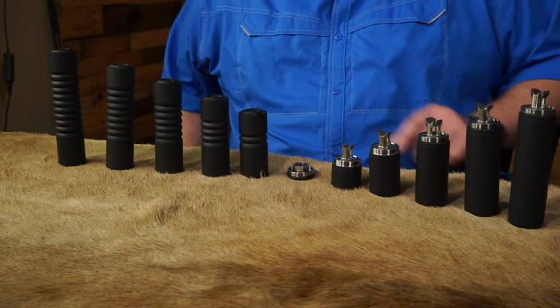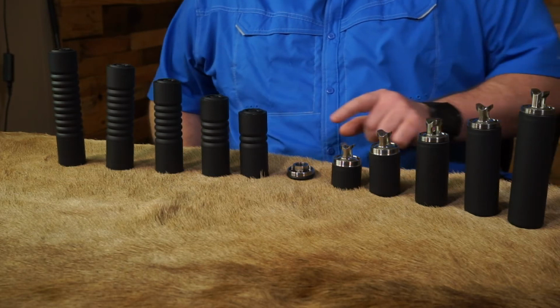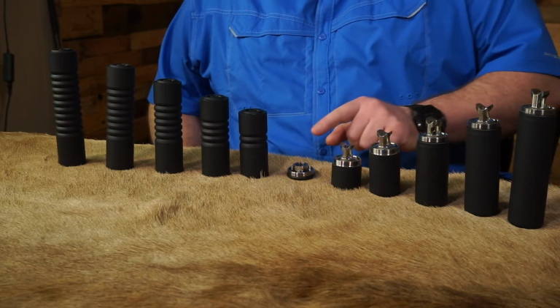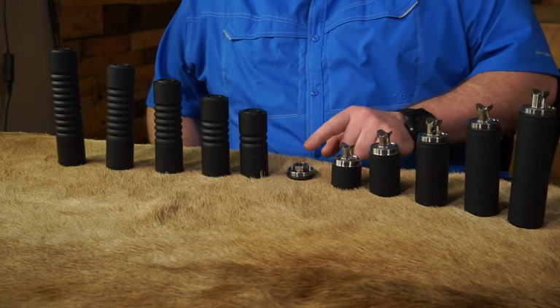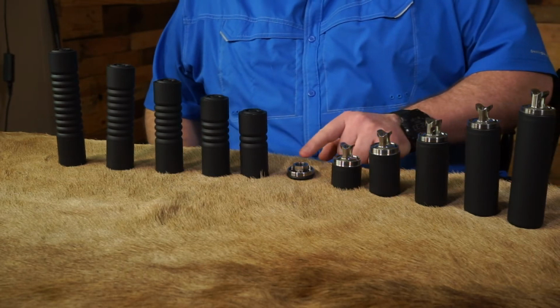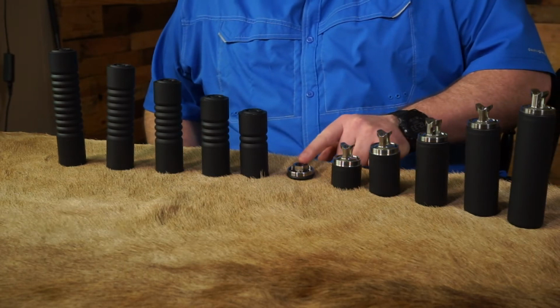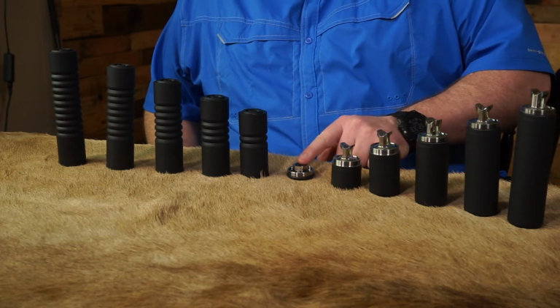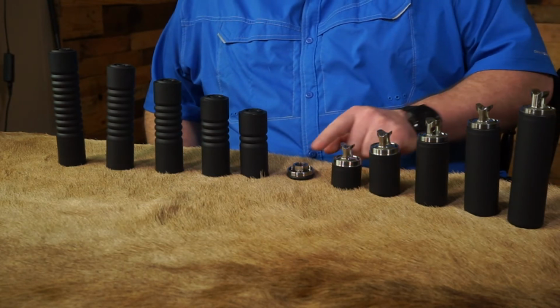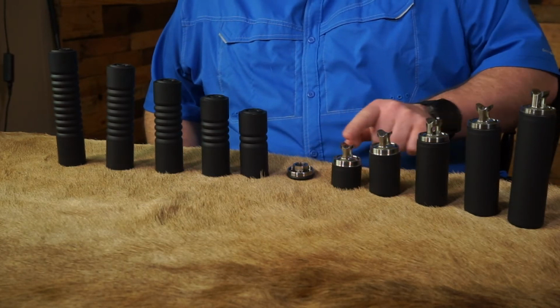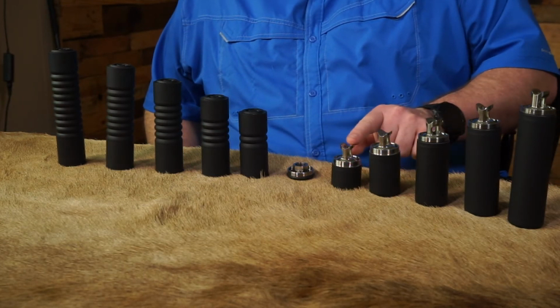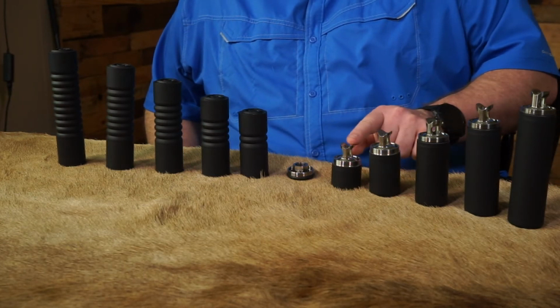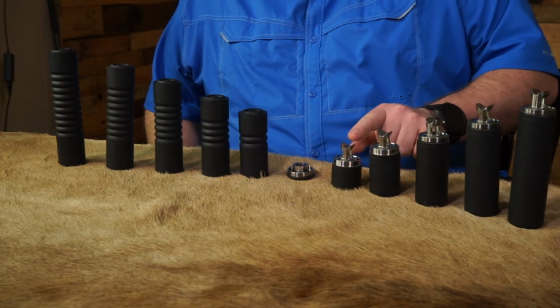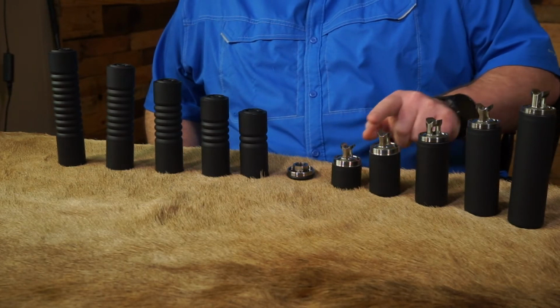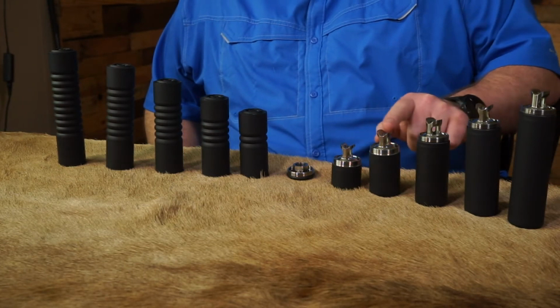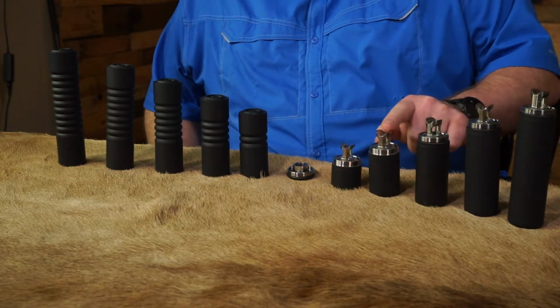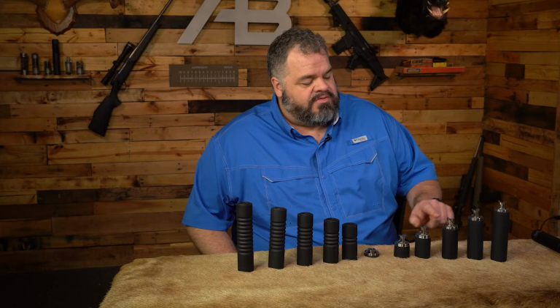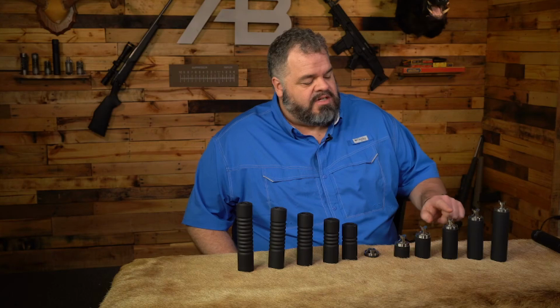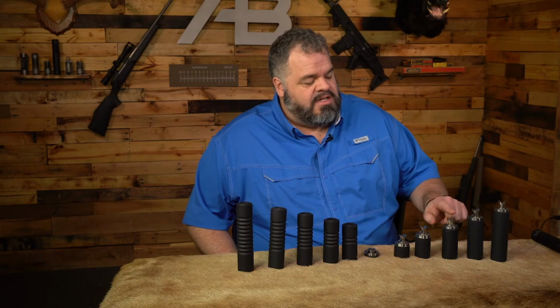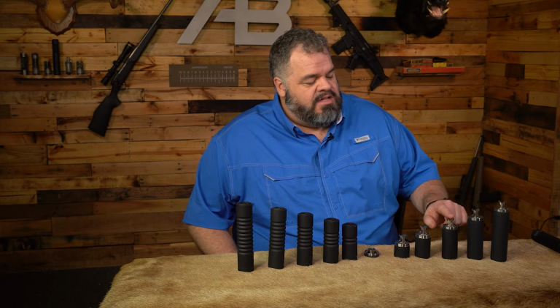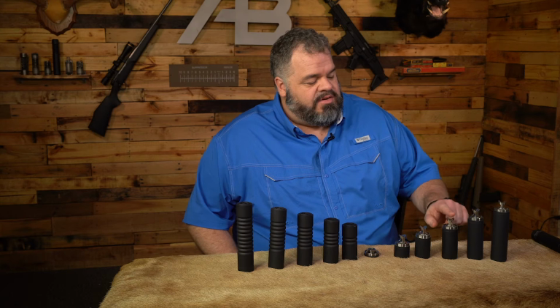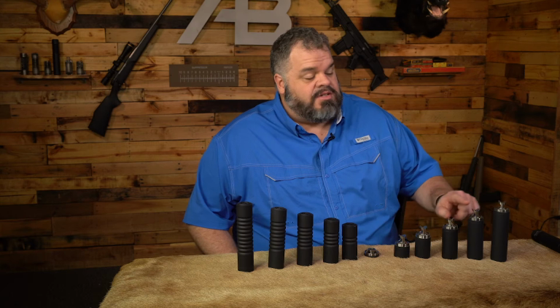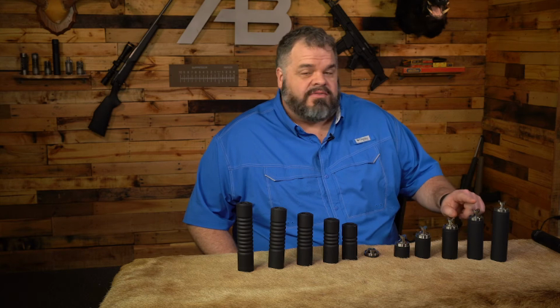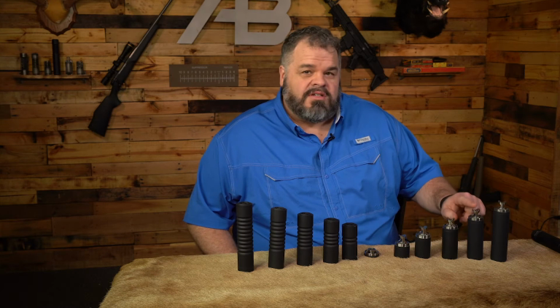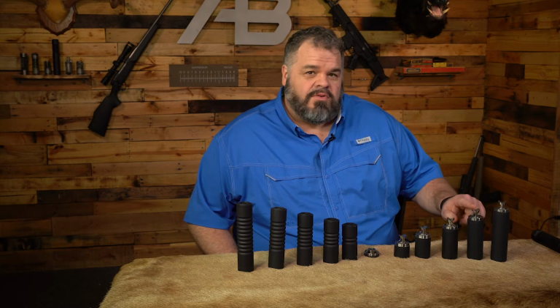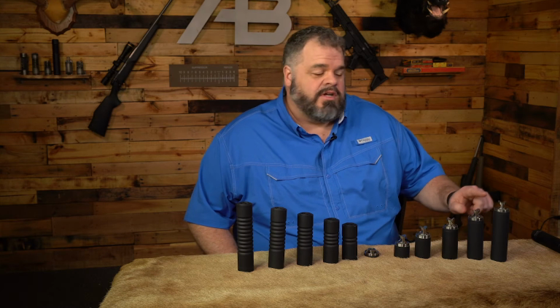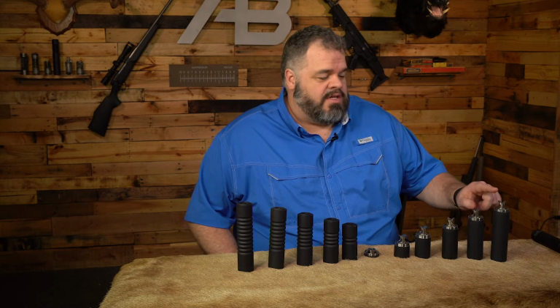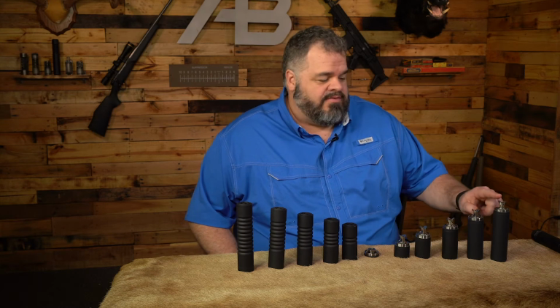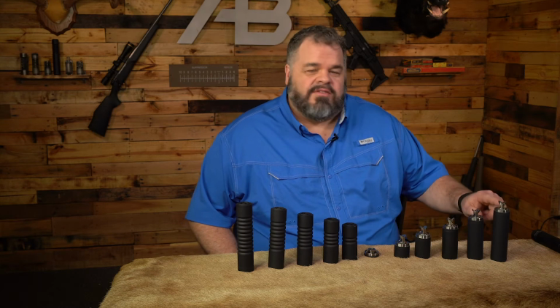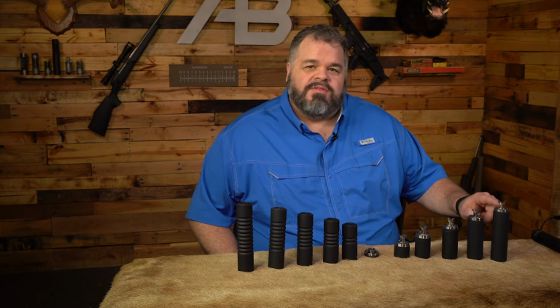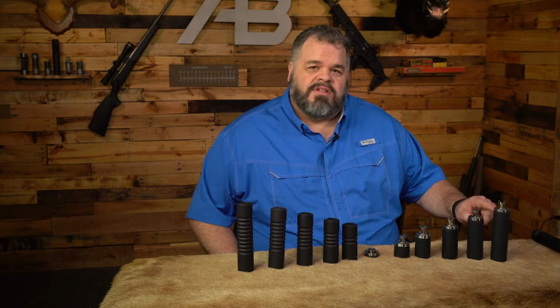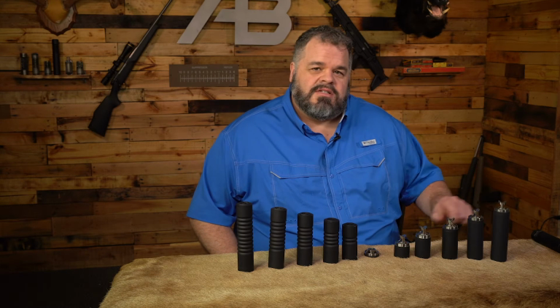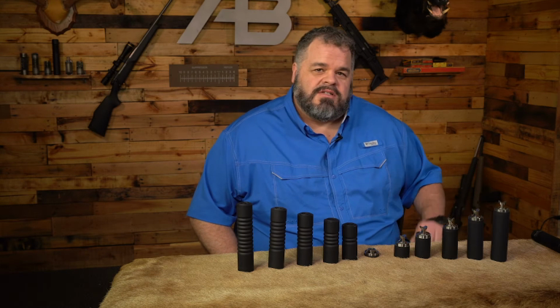We also have a flush mount, a 1-inch reflex, a 2-inch reflex, 3-inch reflex, 4-inch, and 5-inch reflexes.